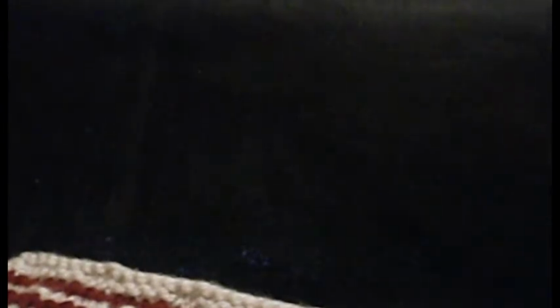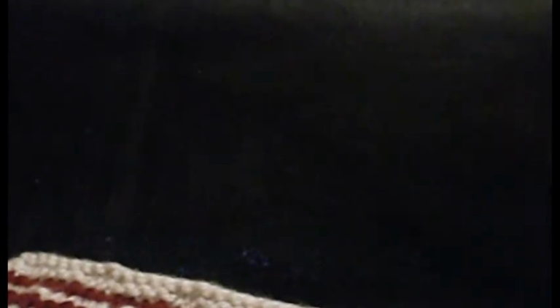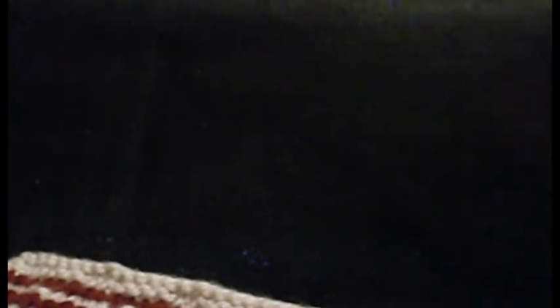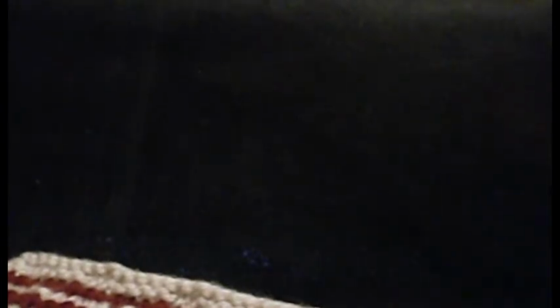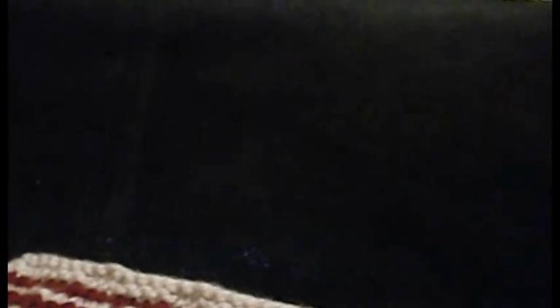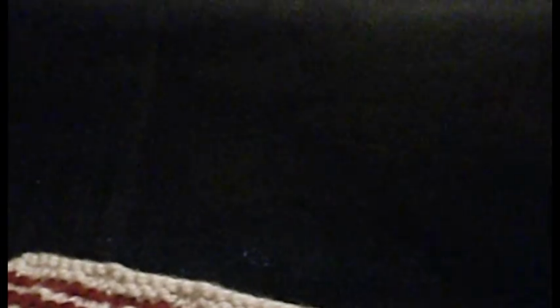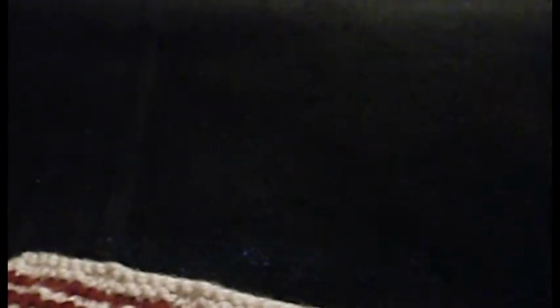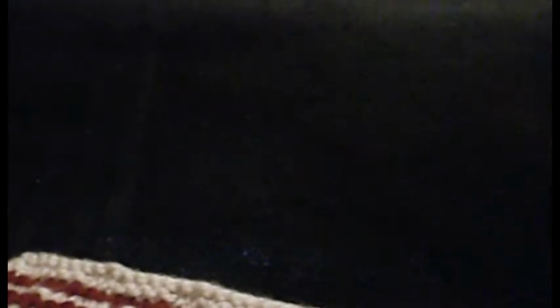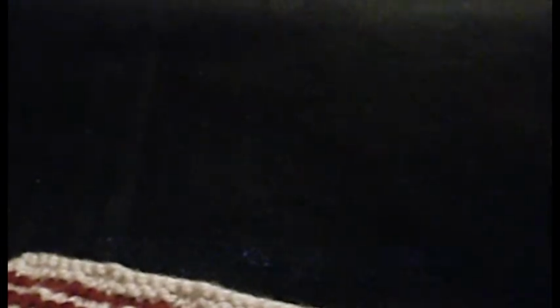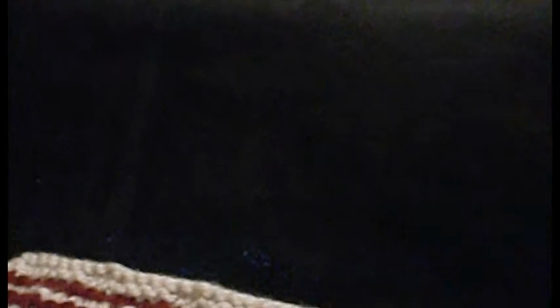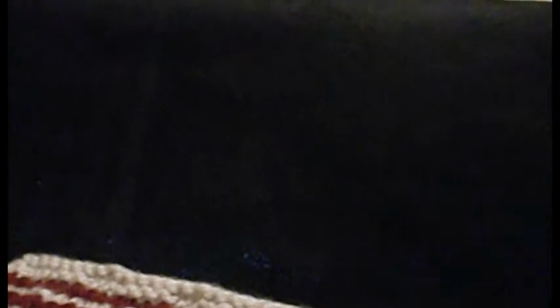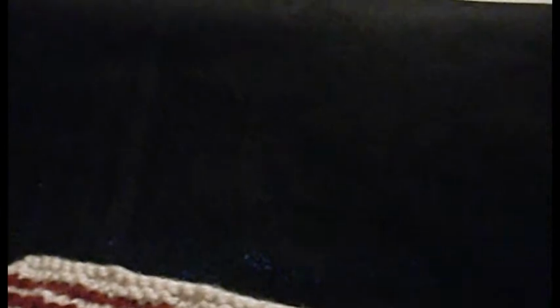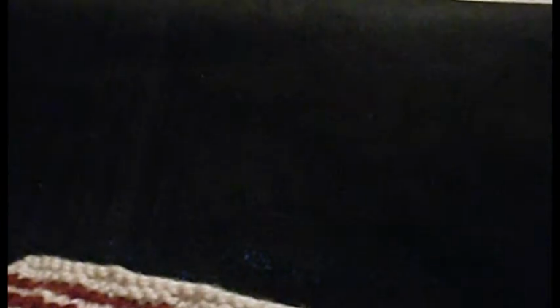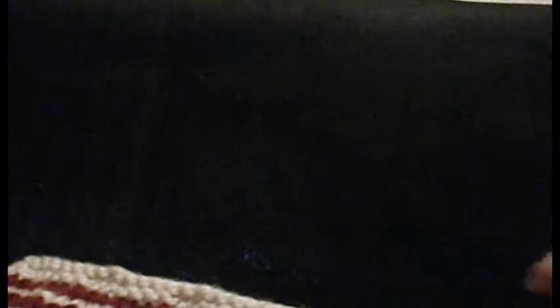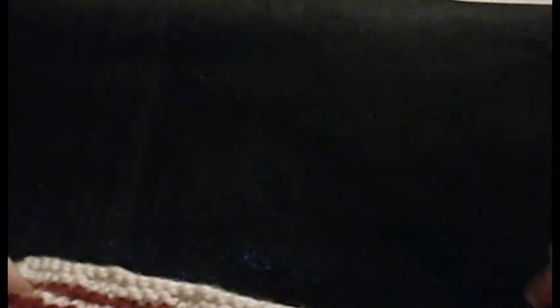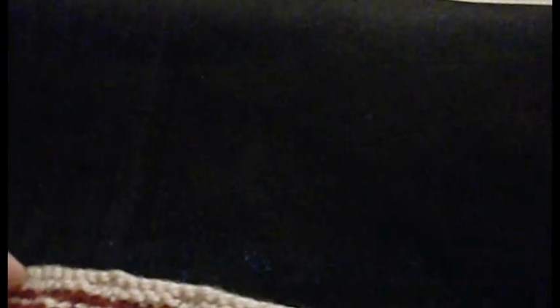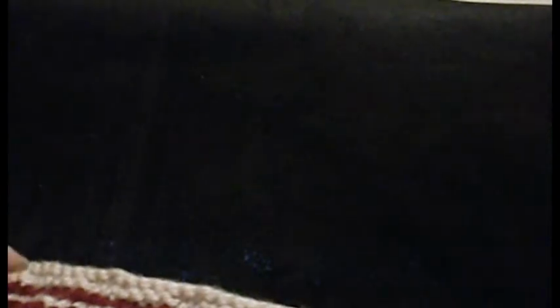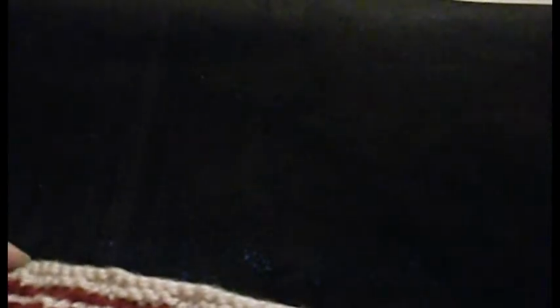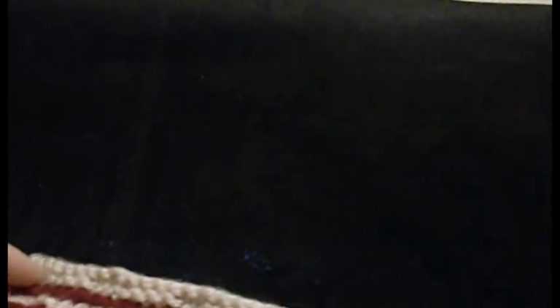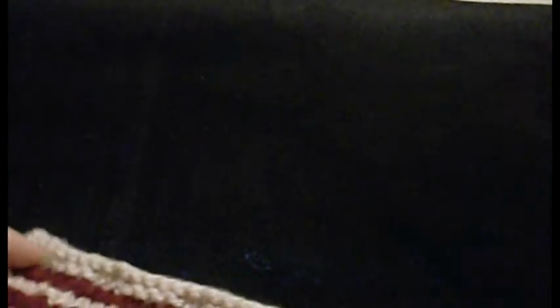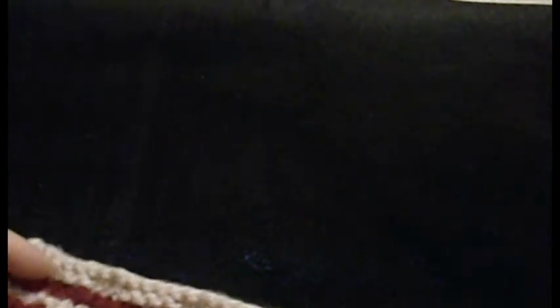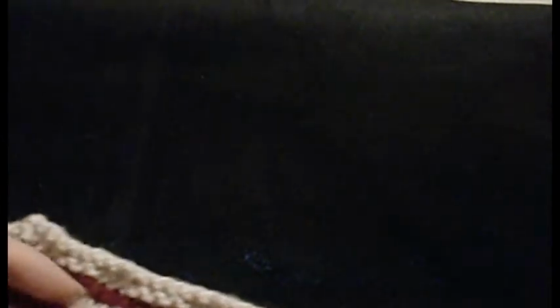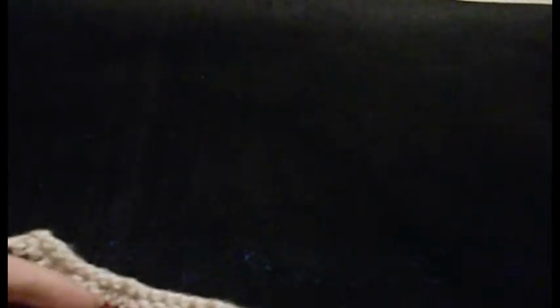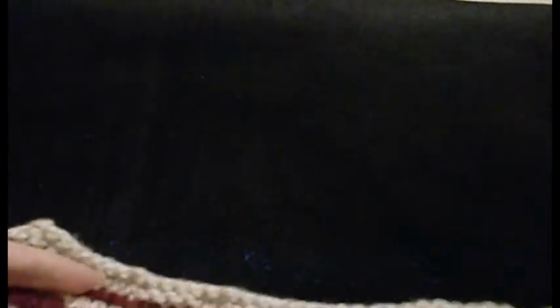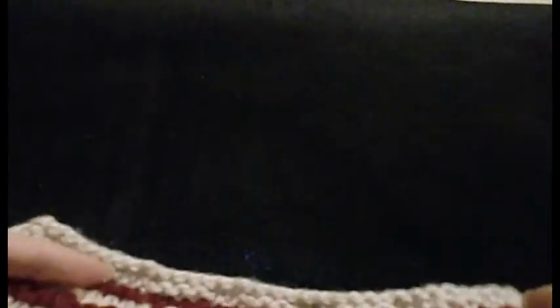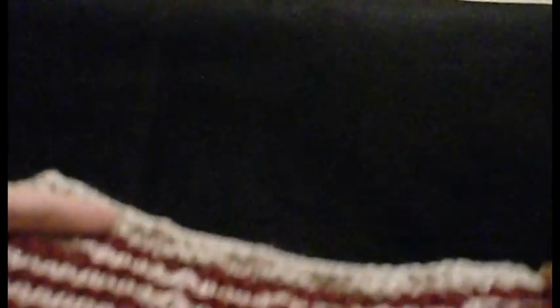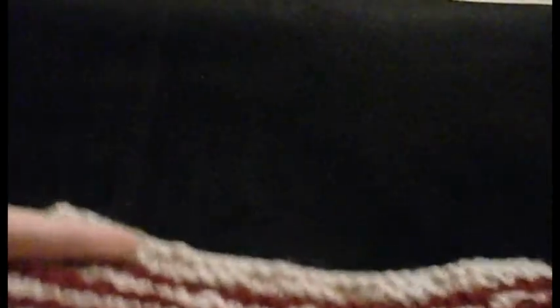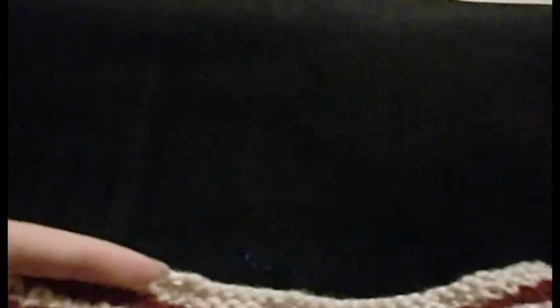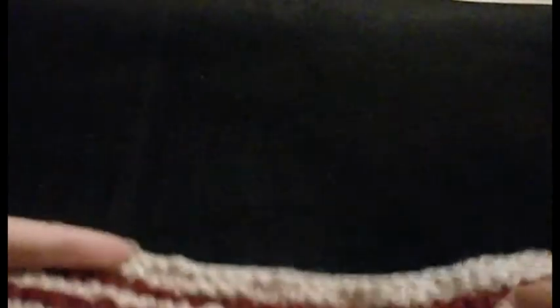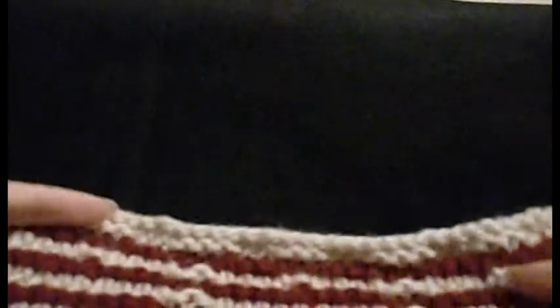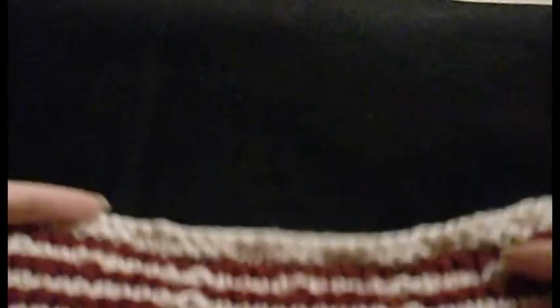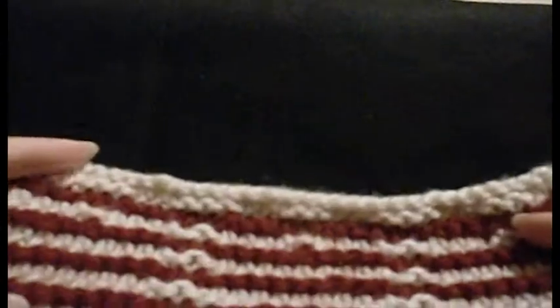Hi there, this is Abigail from Abigail's Crafts How To and today I'm going to be showing you the purl stitch.